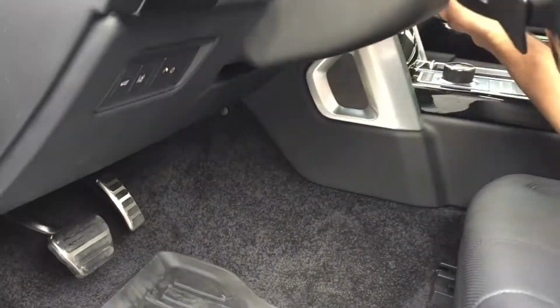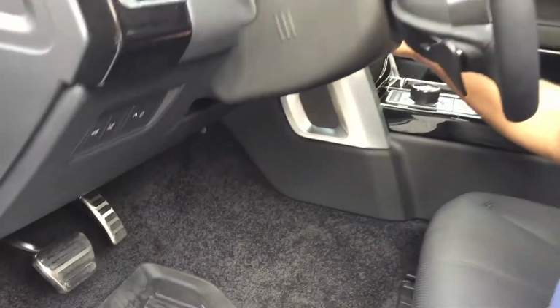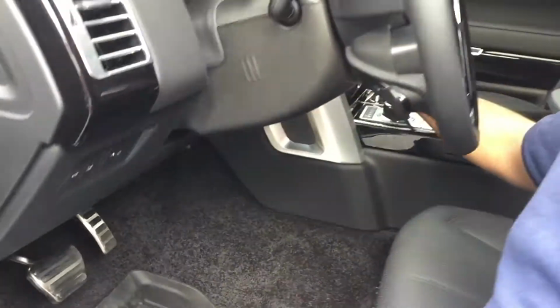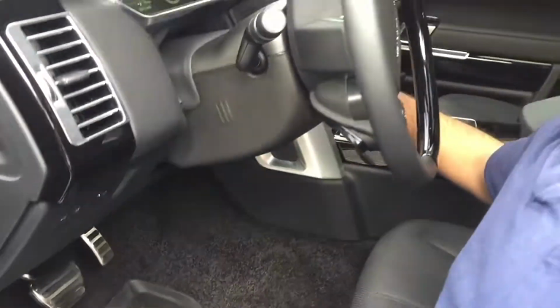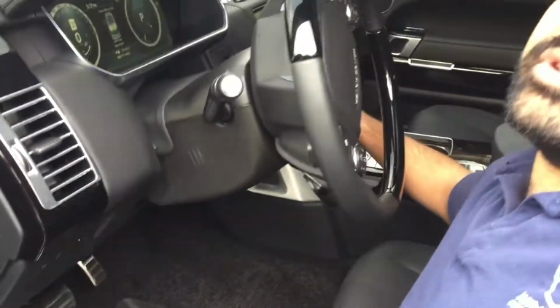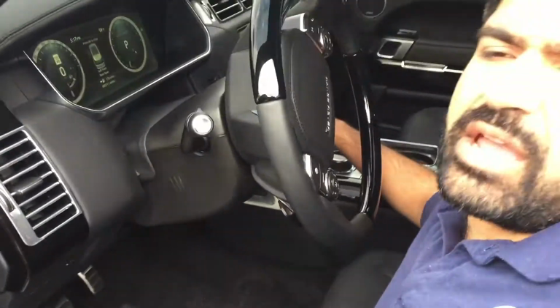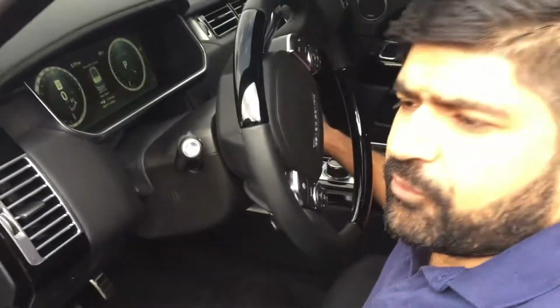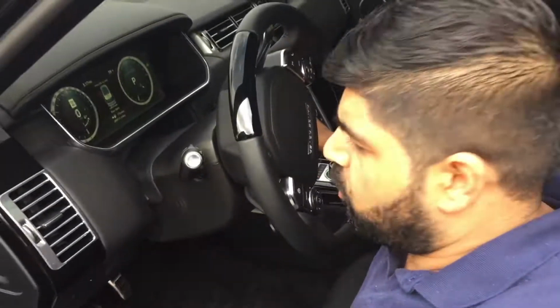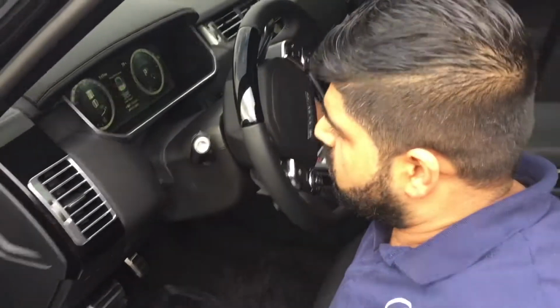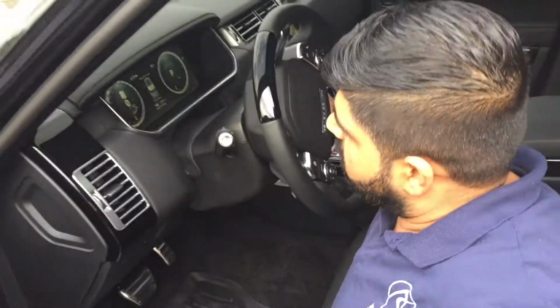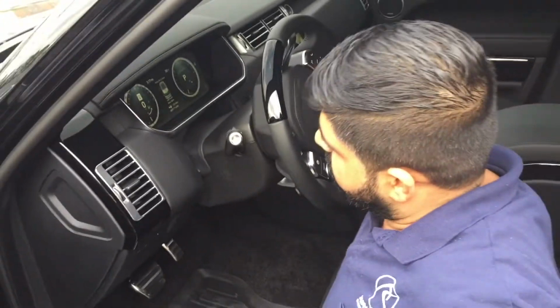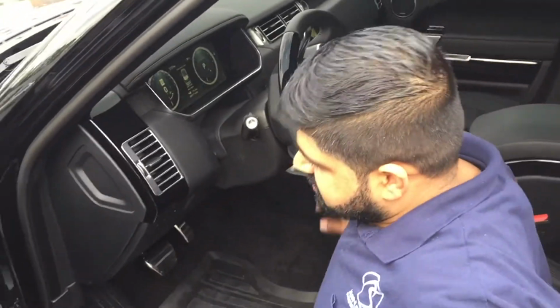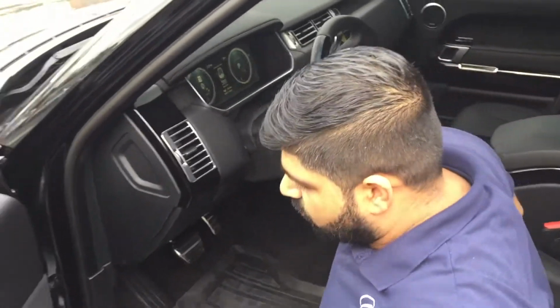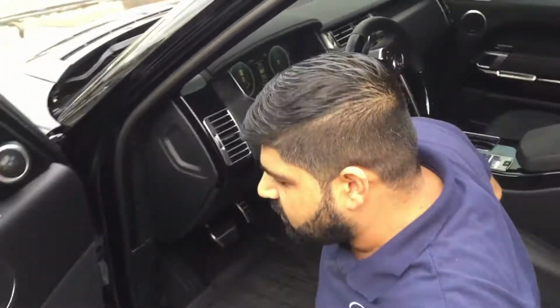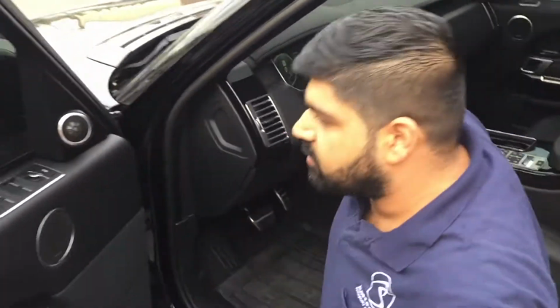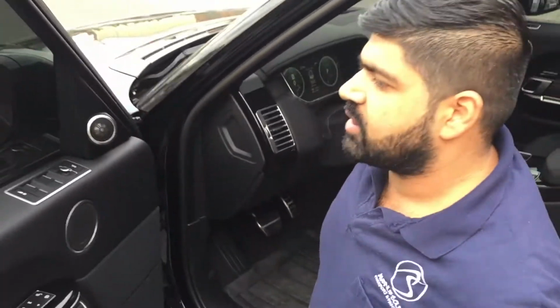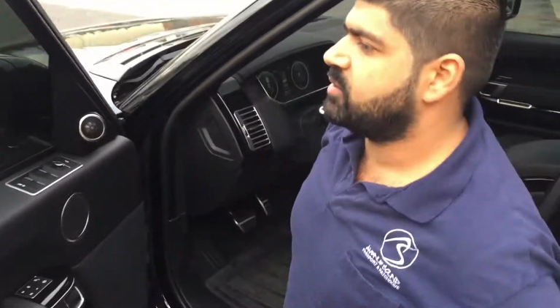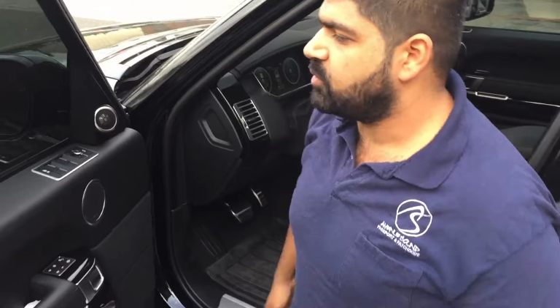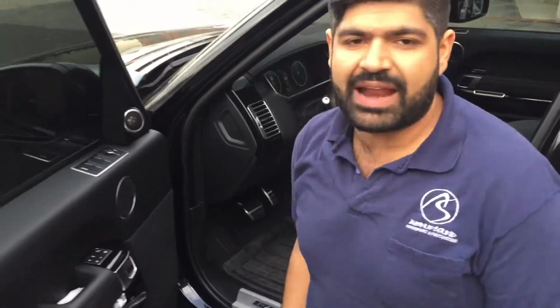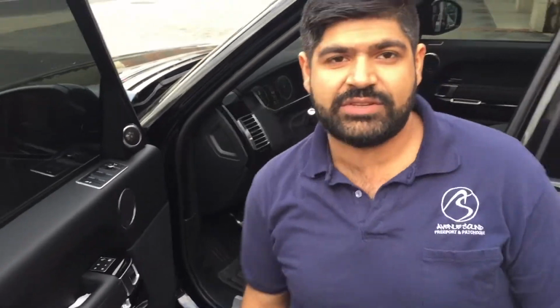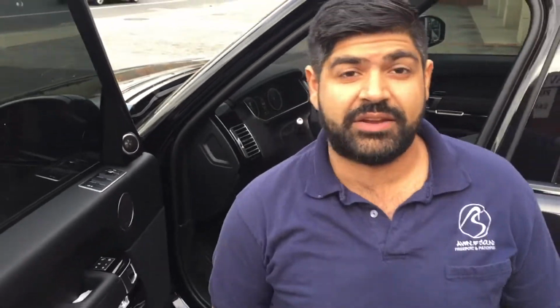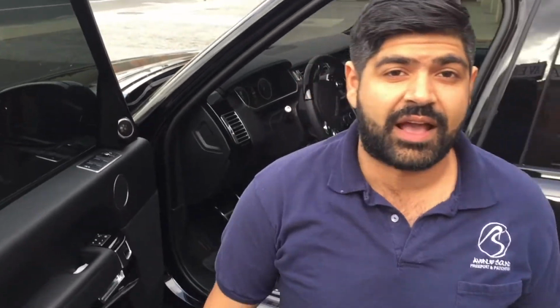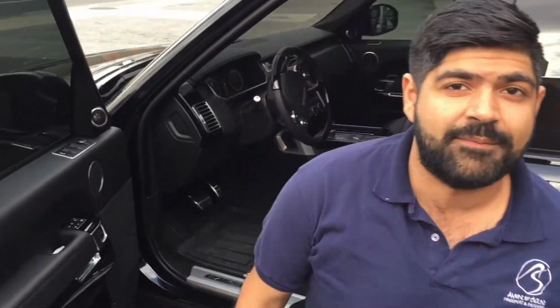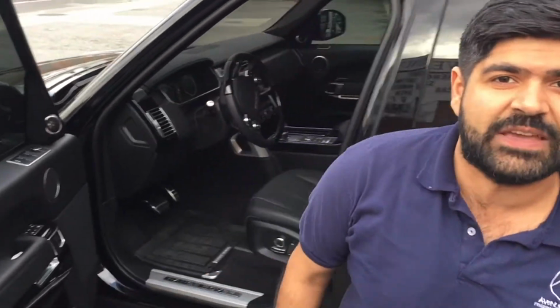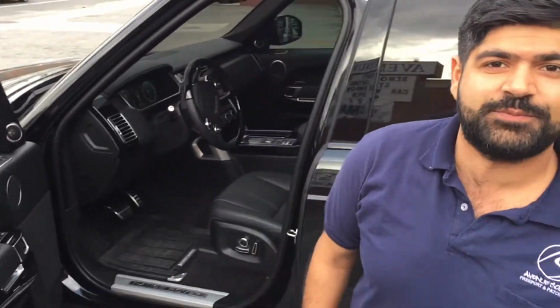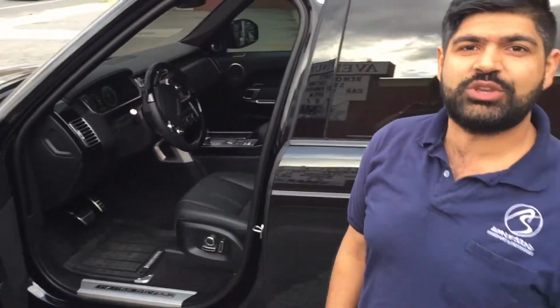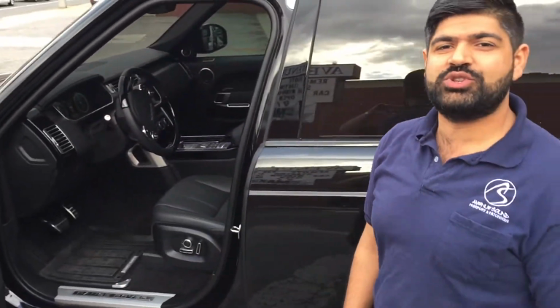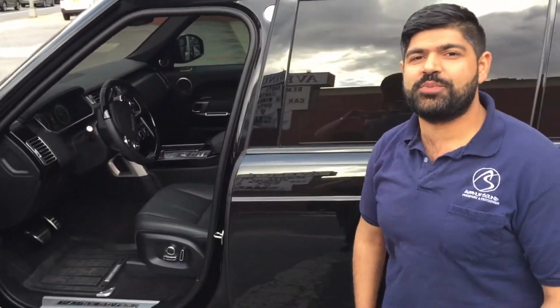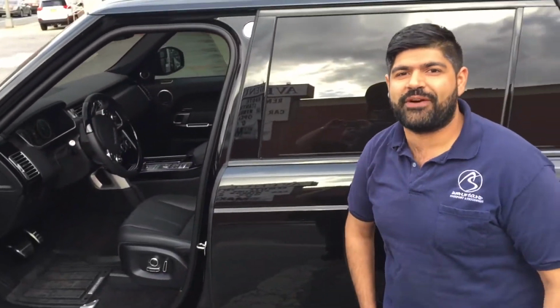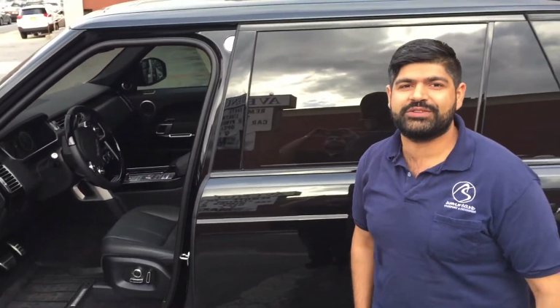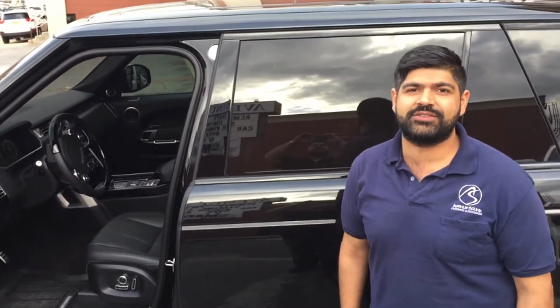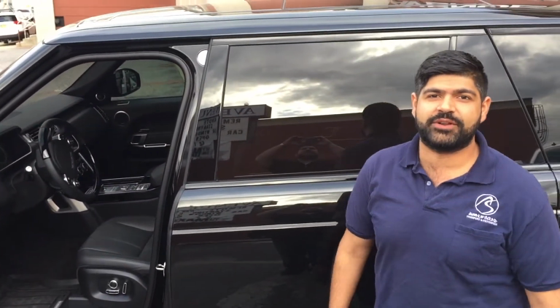This is done here at Avenue Sound, Freeport, New York. You can visit us on the web at www.avenuesound.com, Facebook, YouTube, or follow us on Twitter.